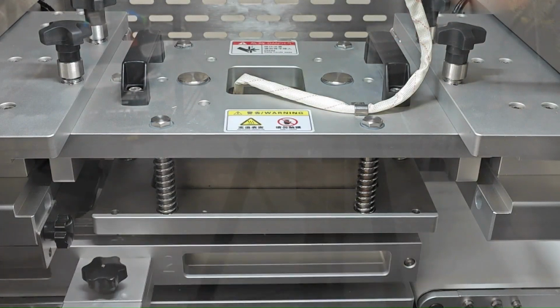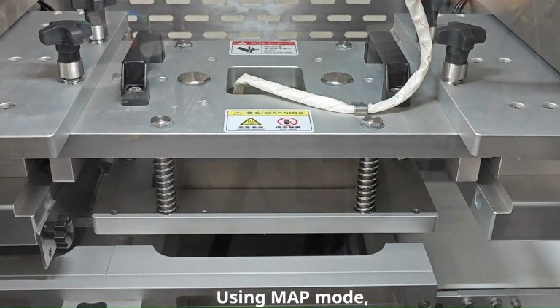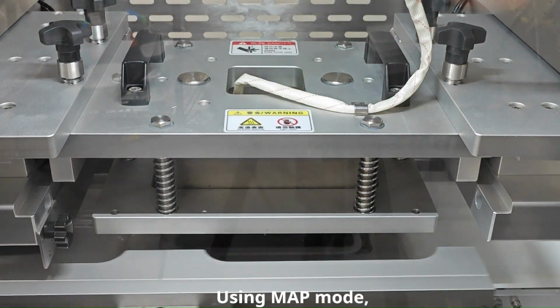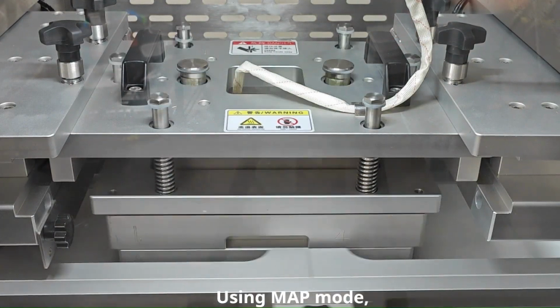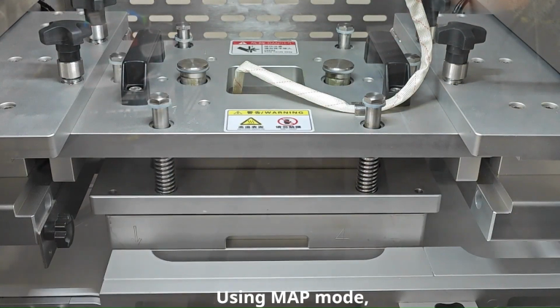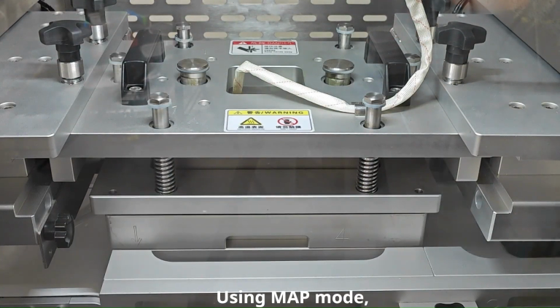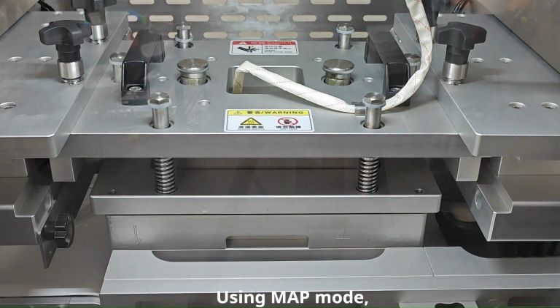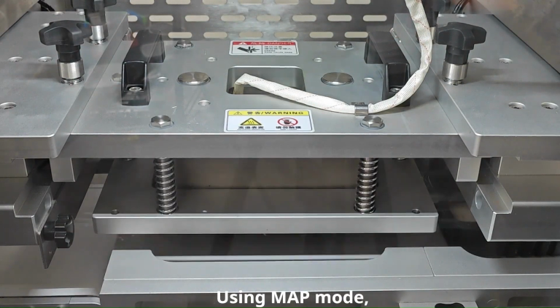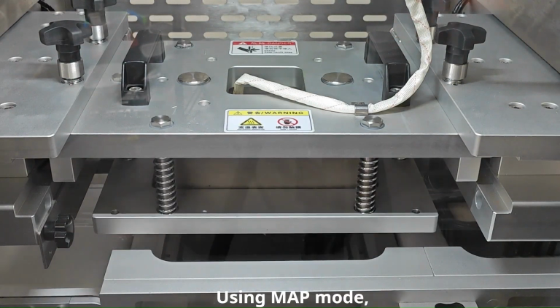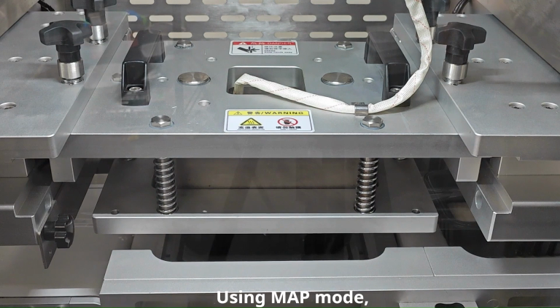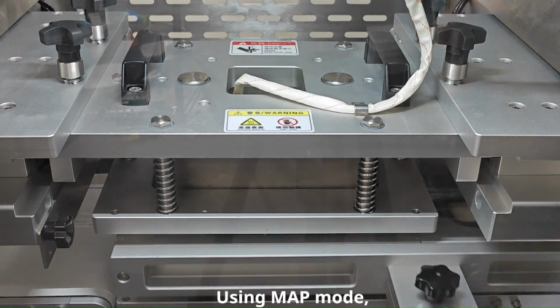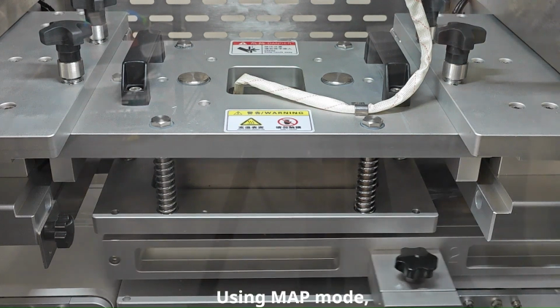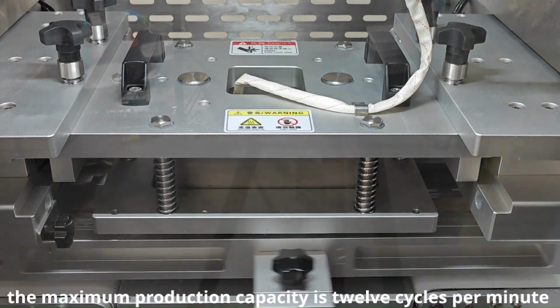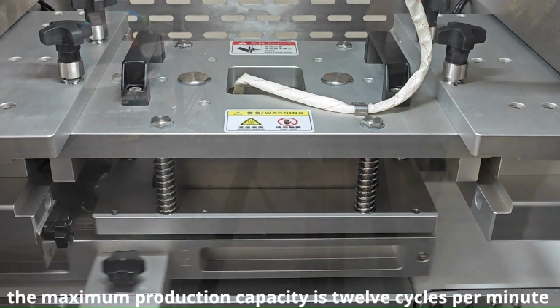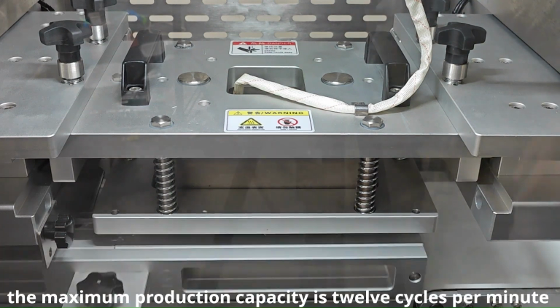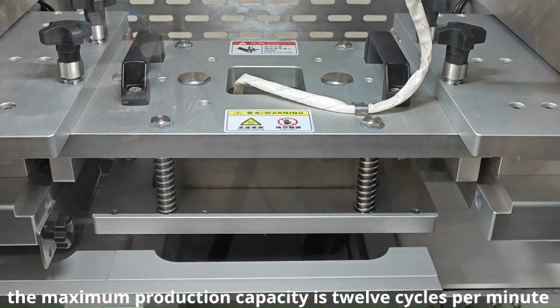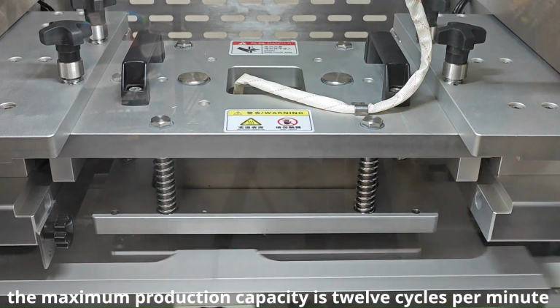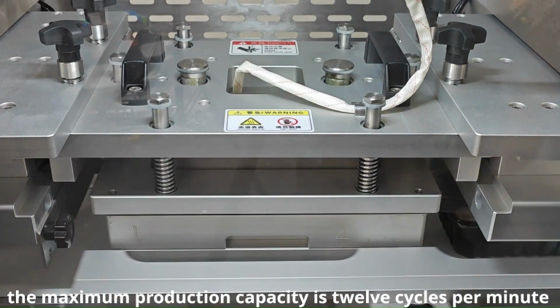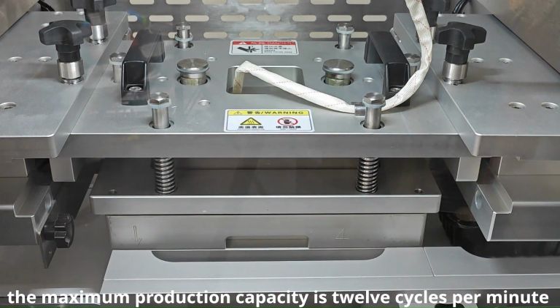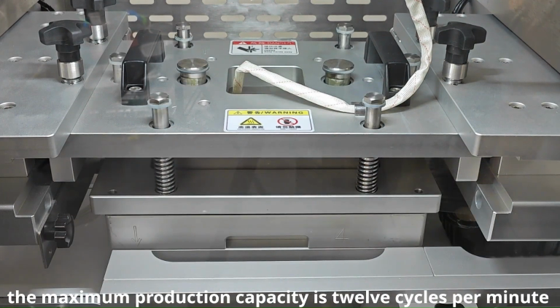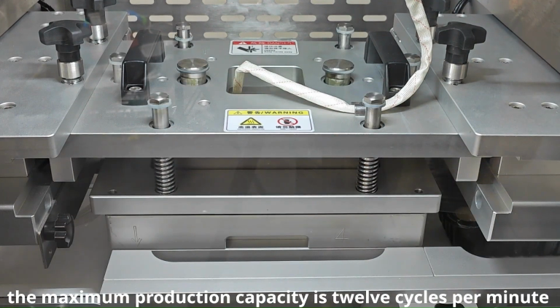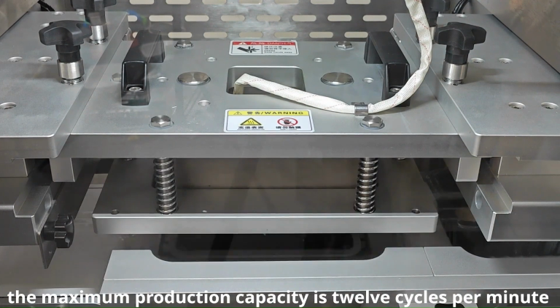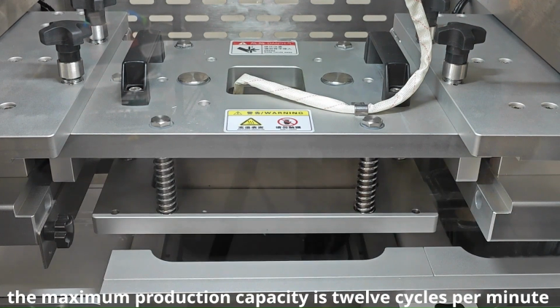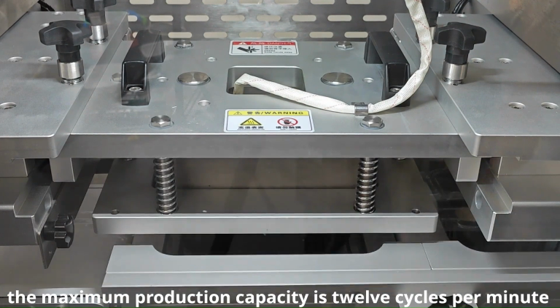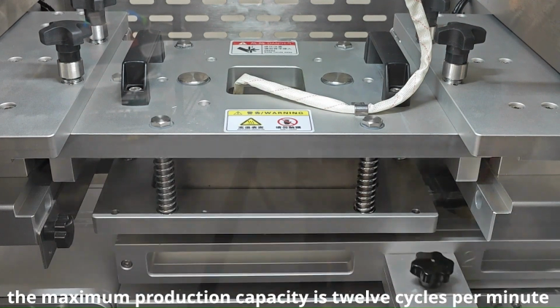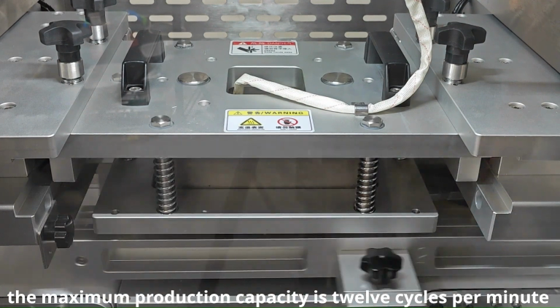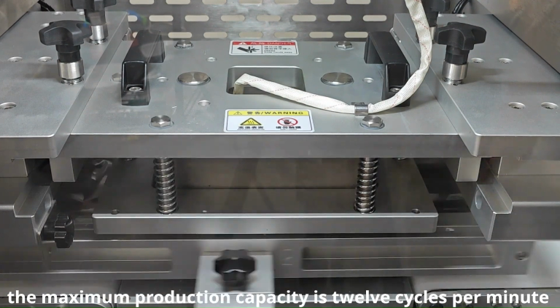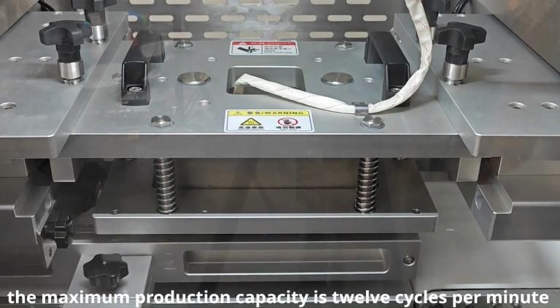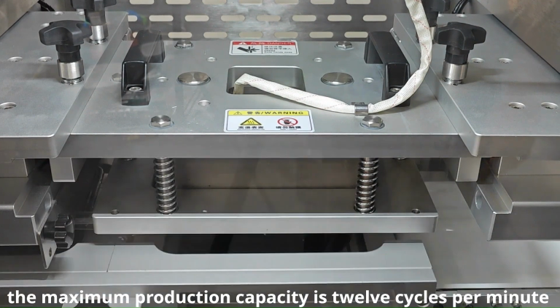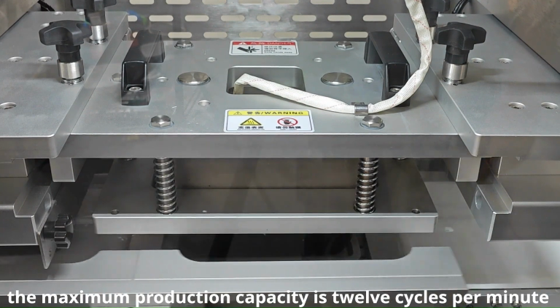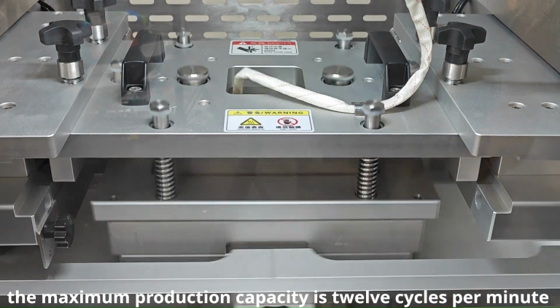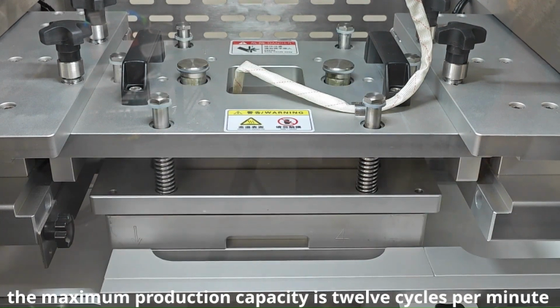Using MAP mode, the maximum production capacity is 12 cycles per minute.